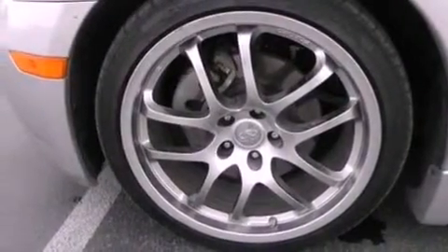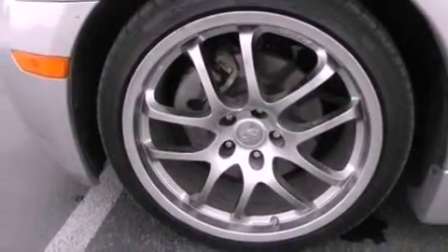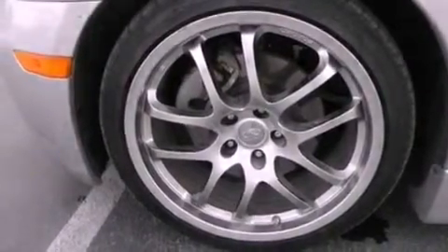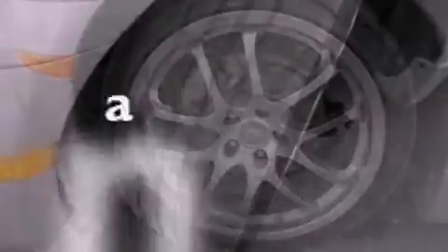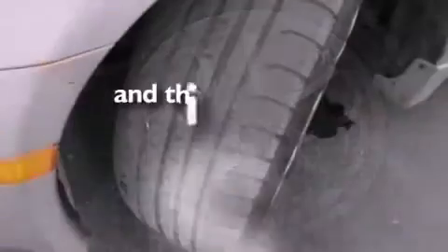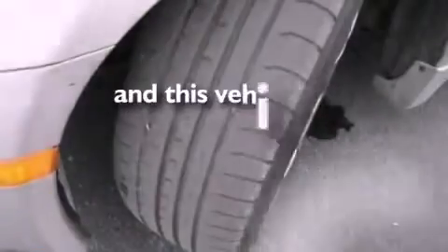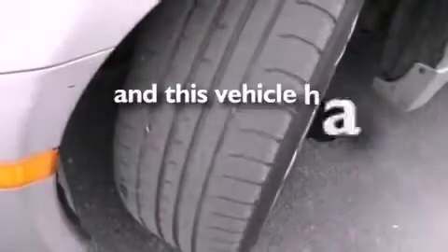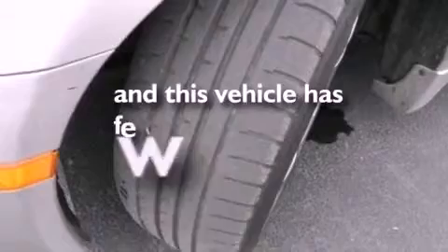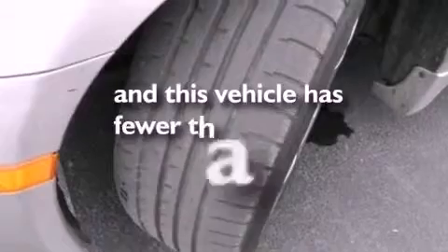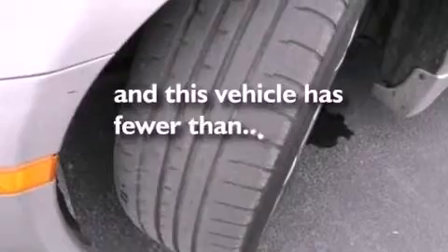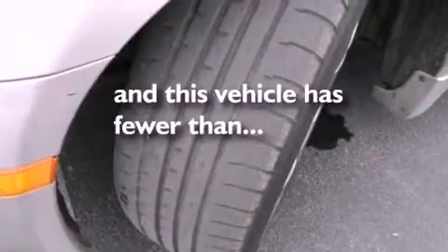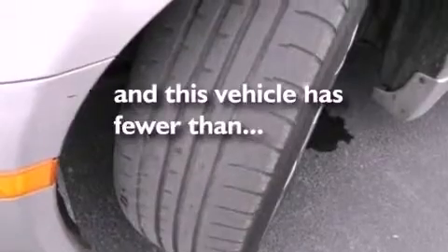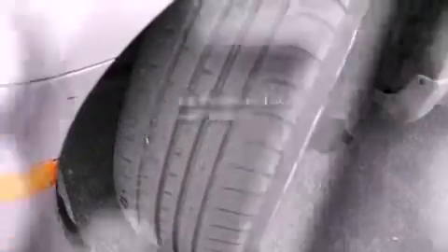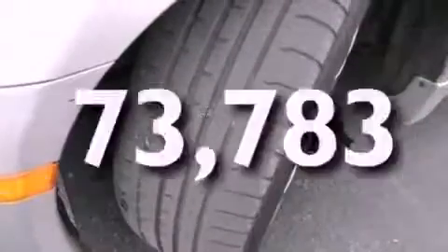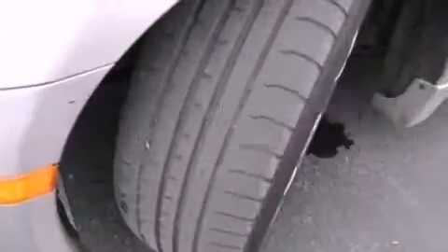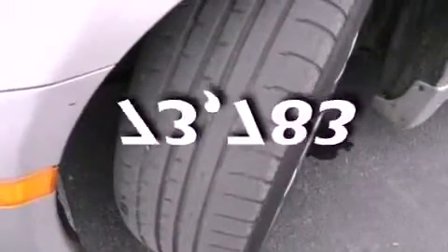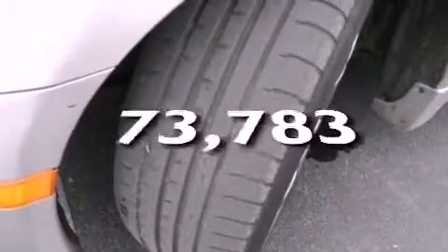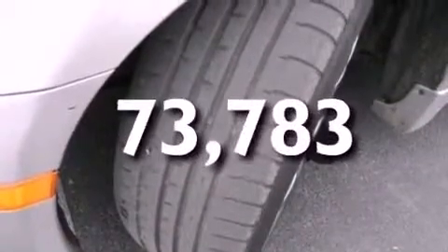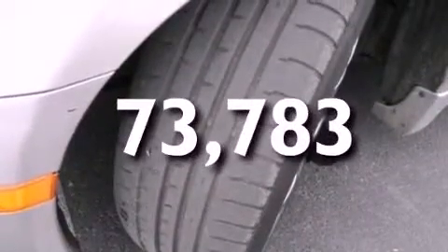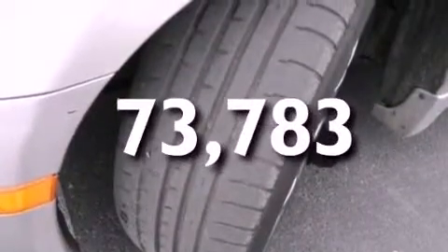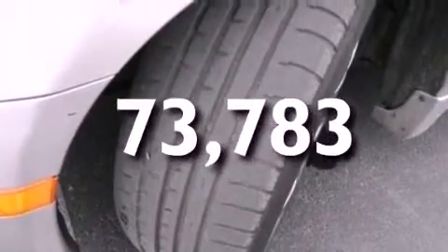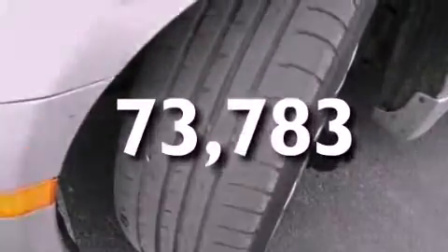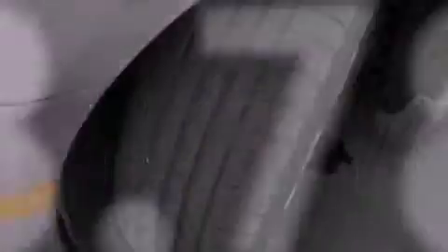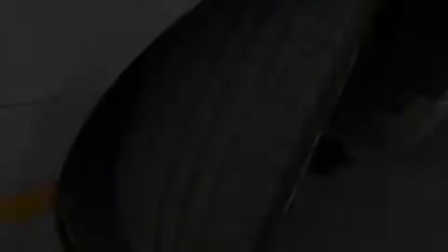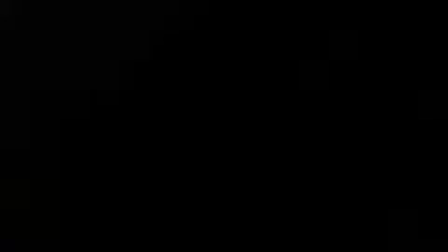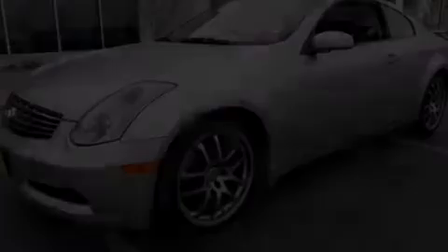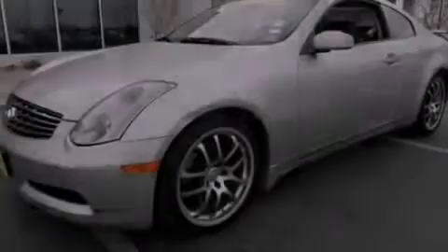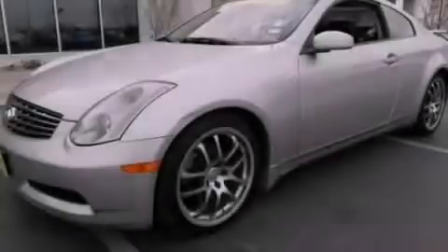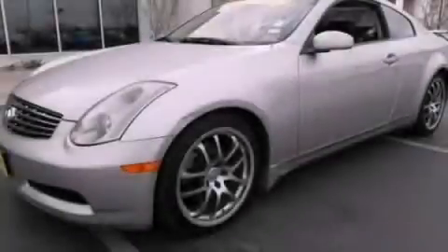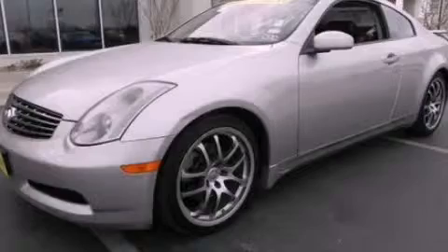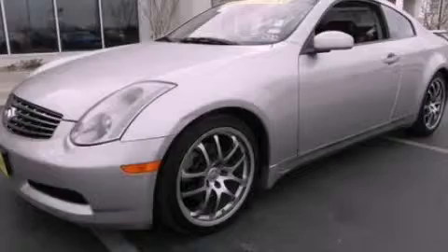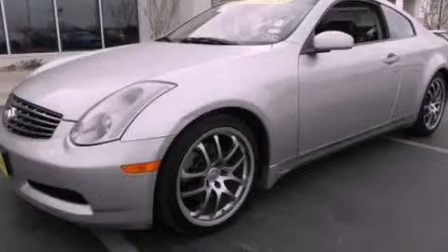This vehicle has less than 74,000 miles. This vehicle won't last long at this price. Call and arrange a test drive now.